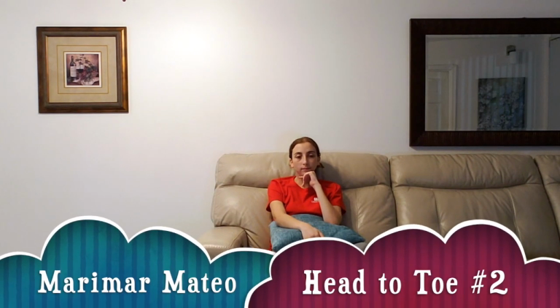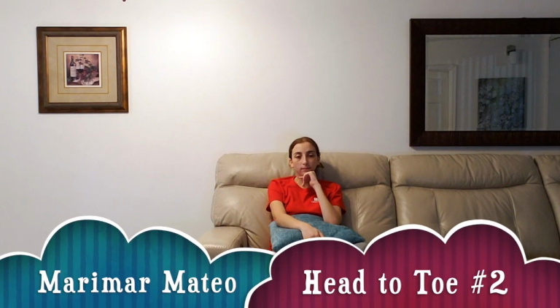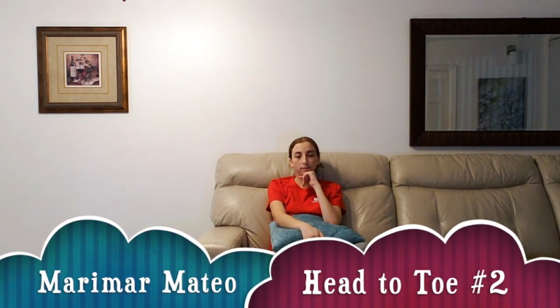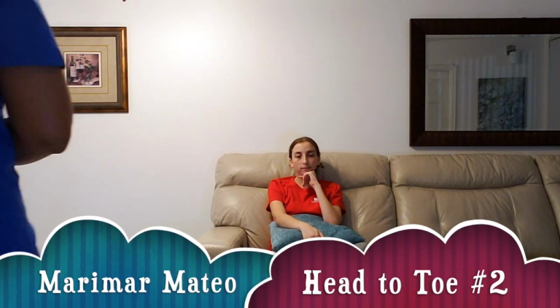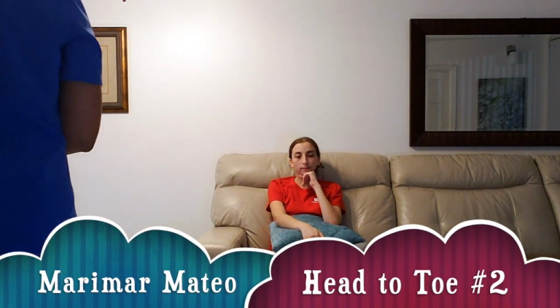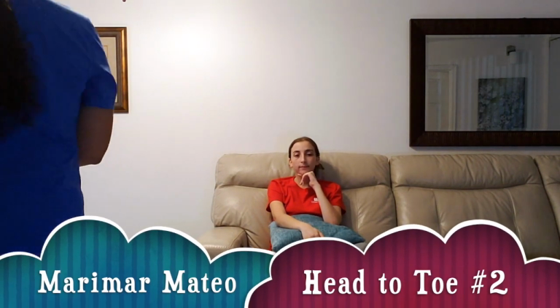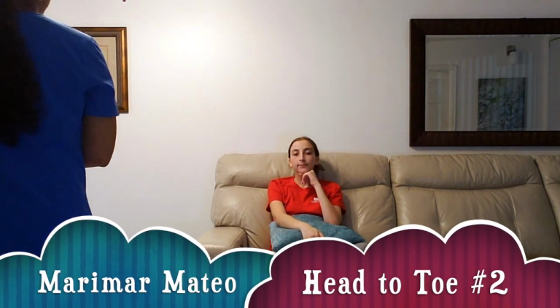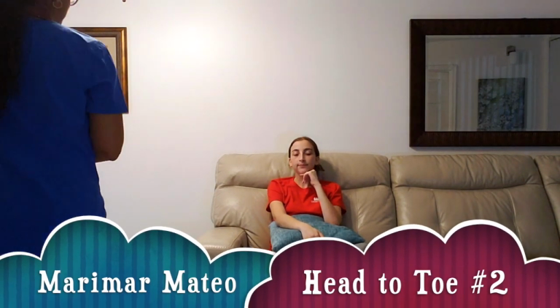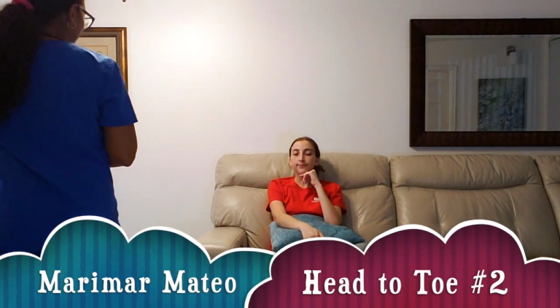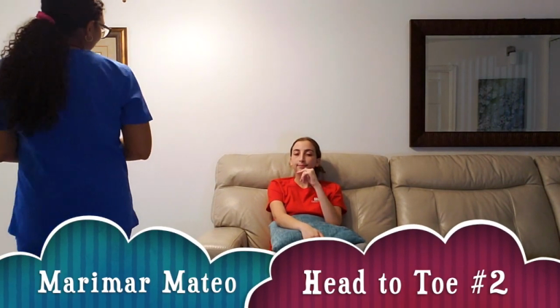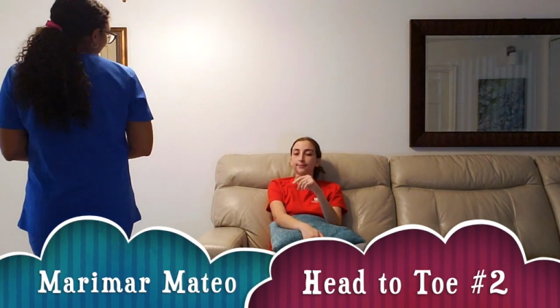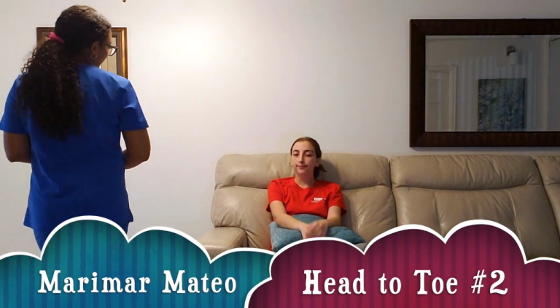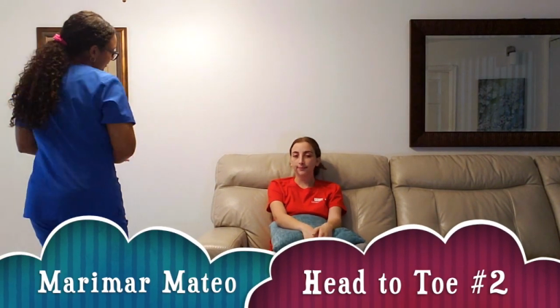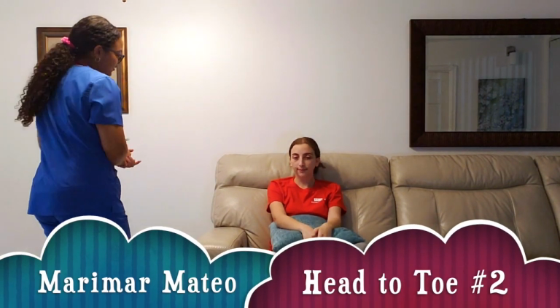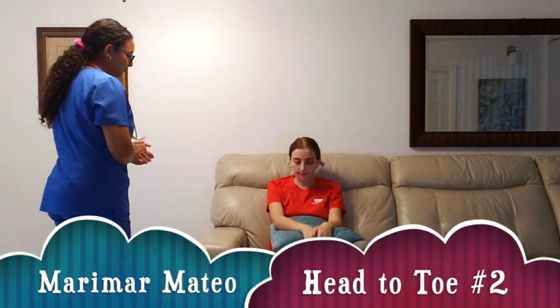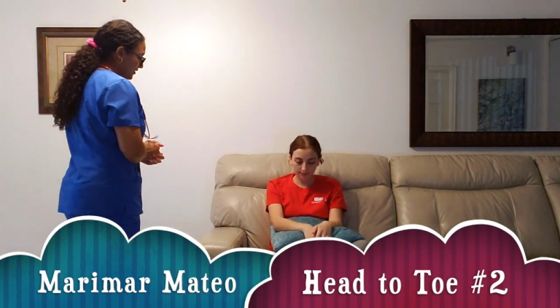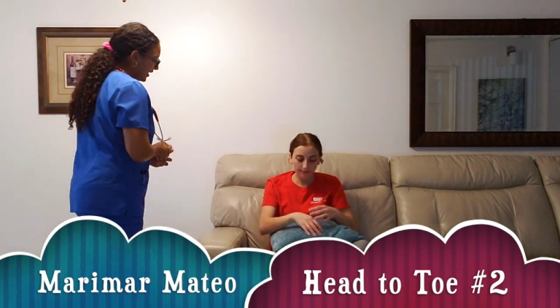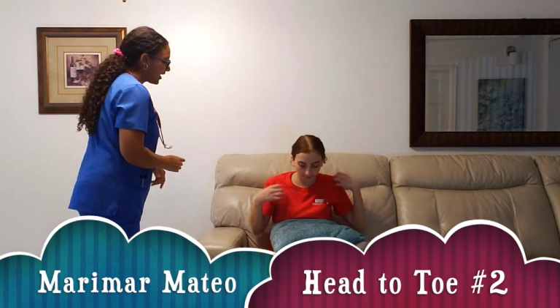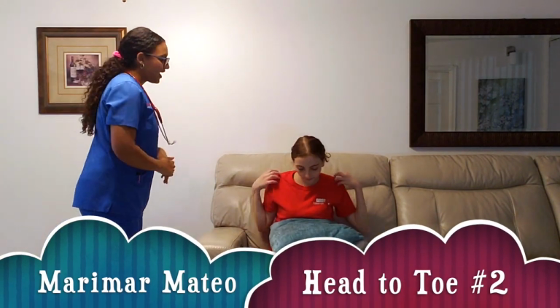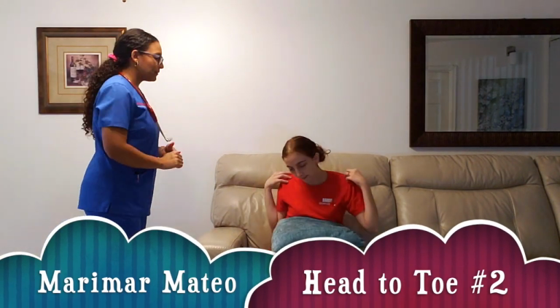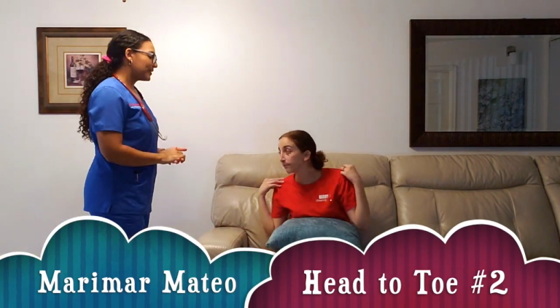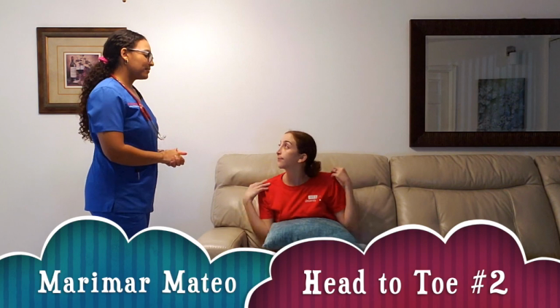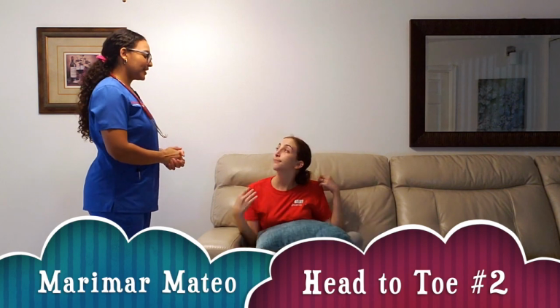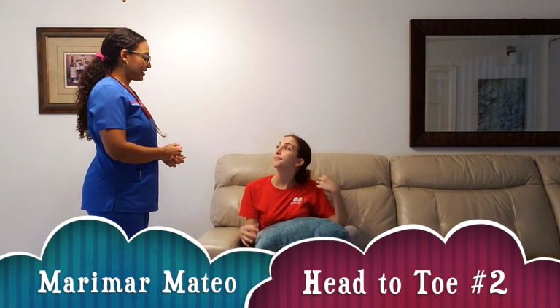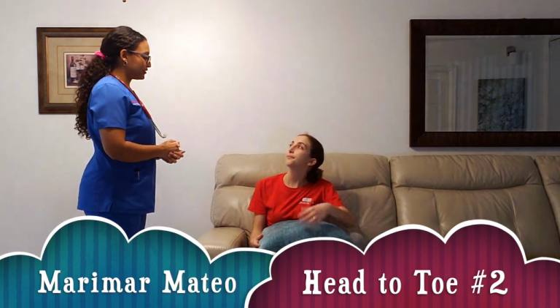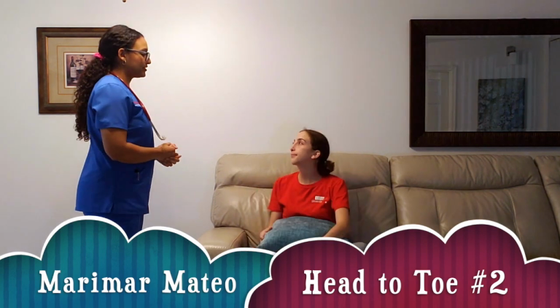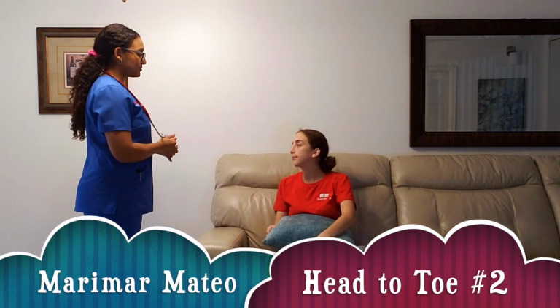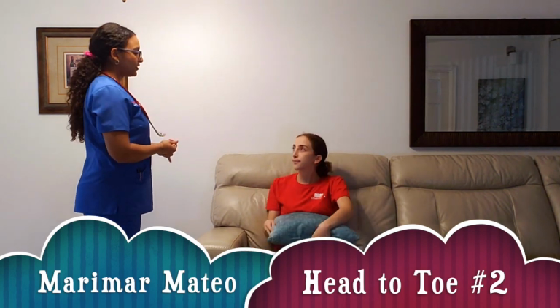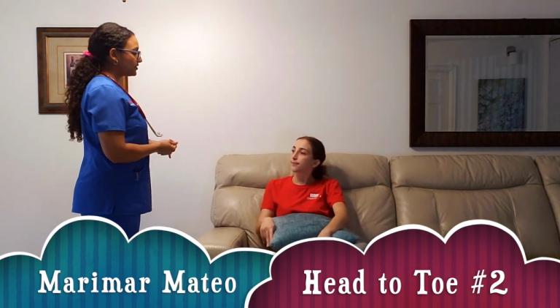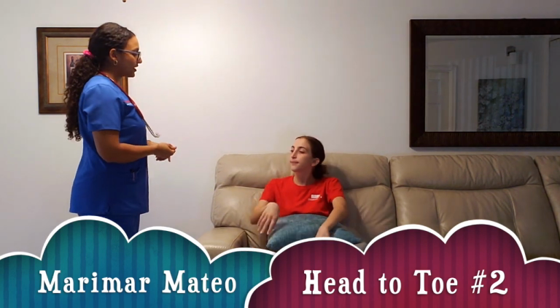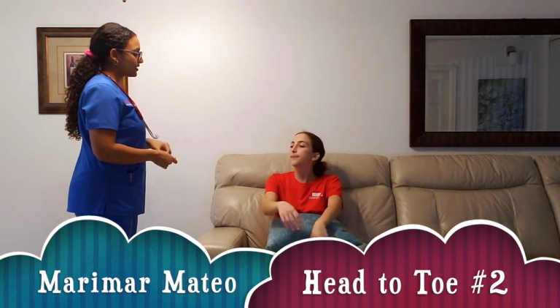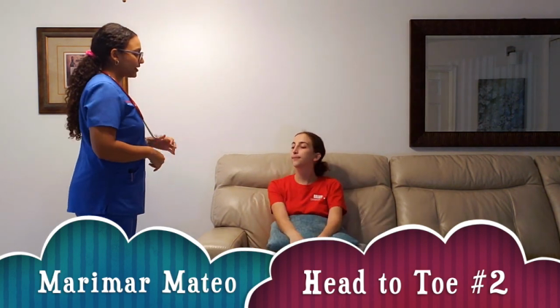Good morning, my name is Marimuel Mateo, I'm the nursing student for today. I'm going to be completing a tutorial assessment on you today, is that ok?